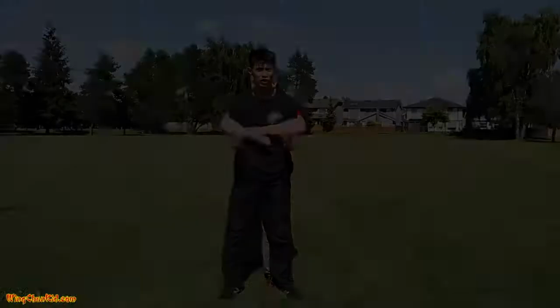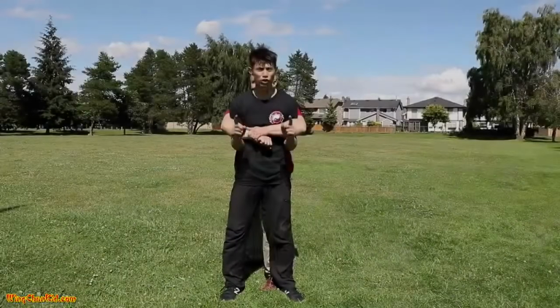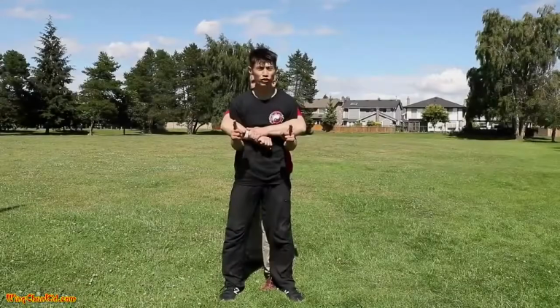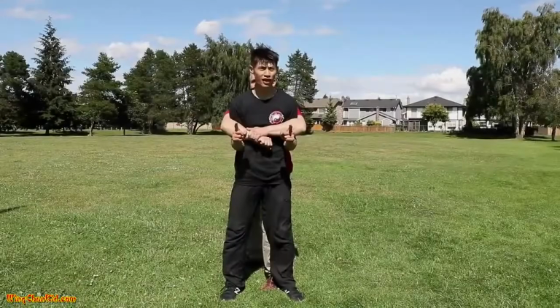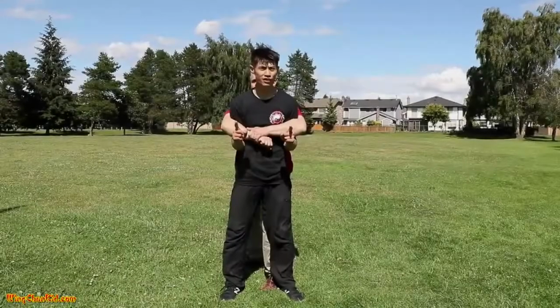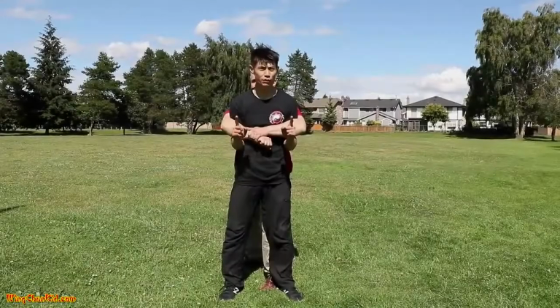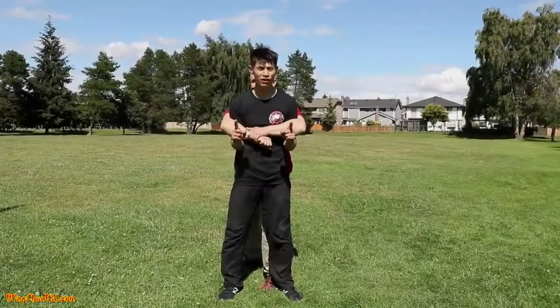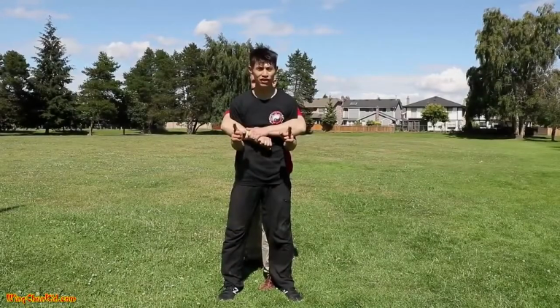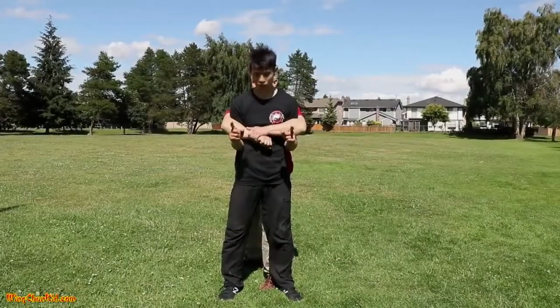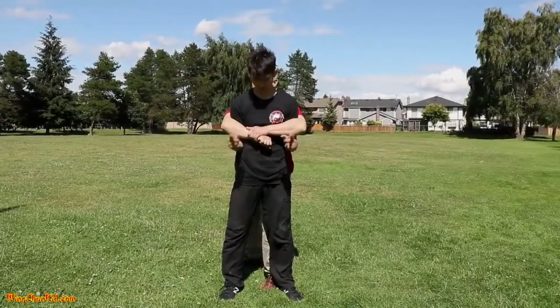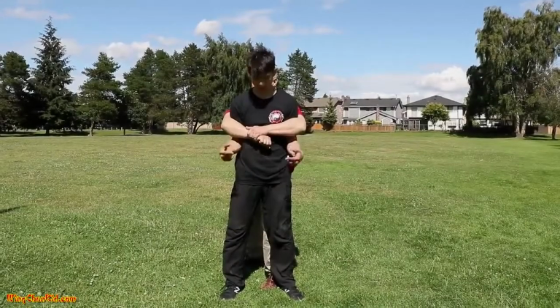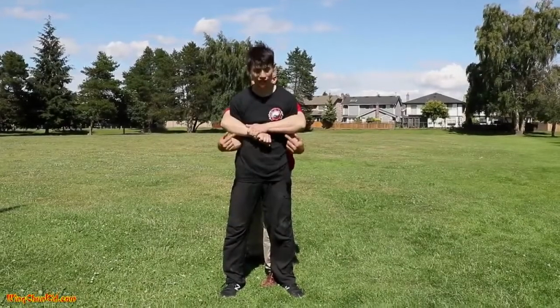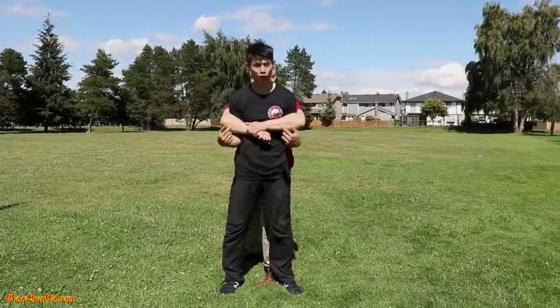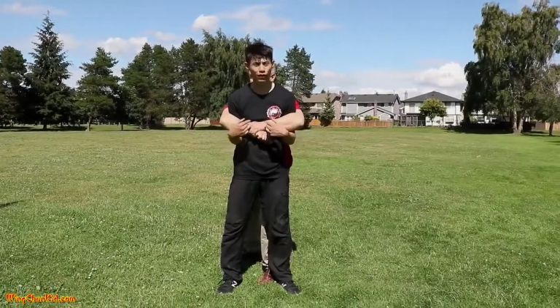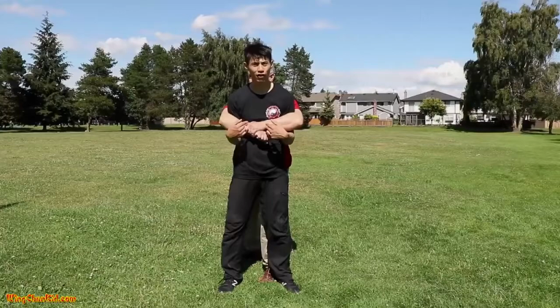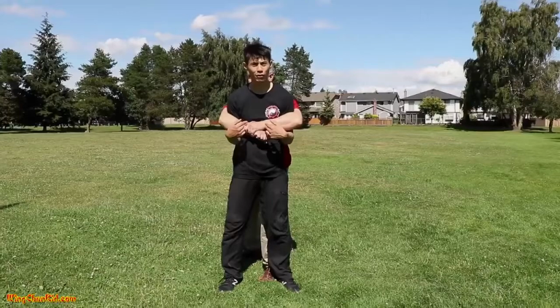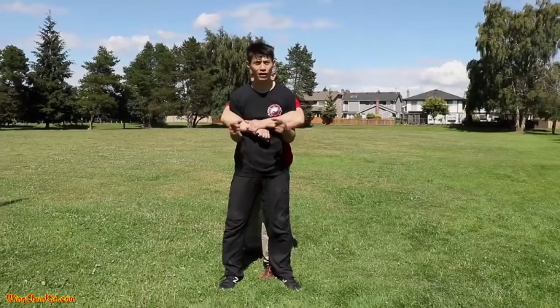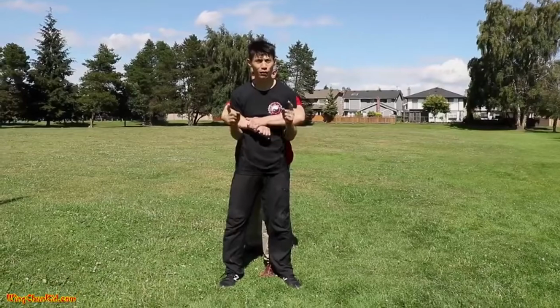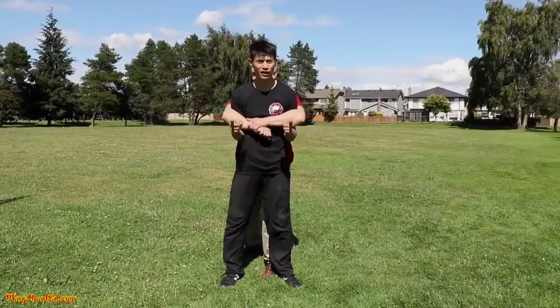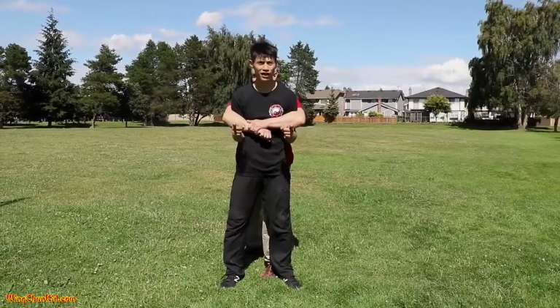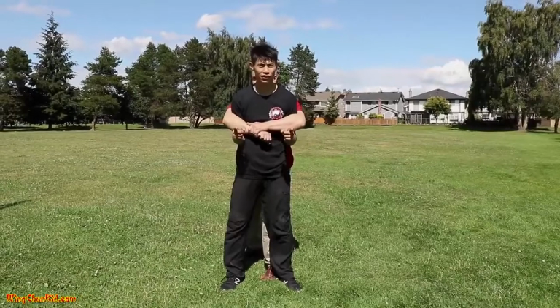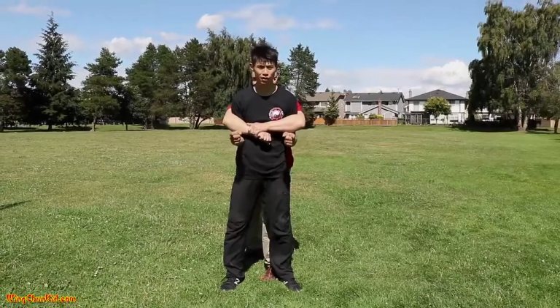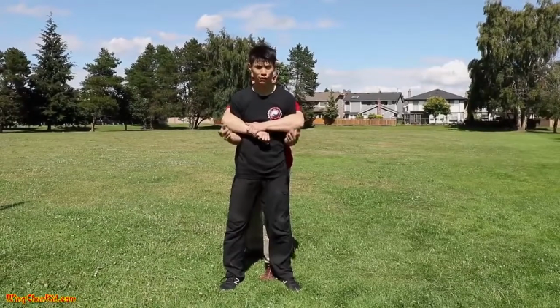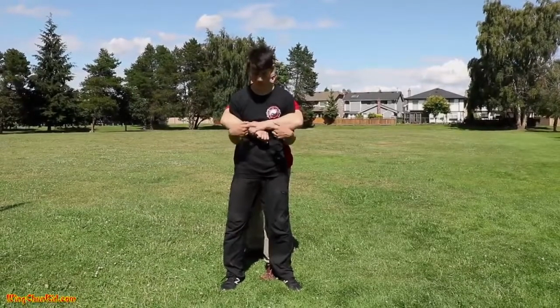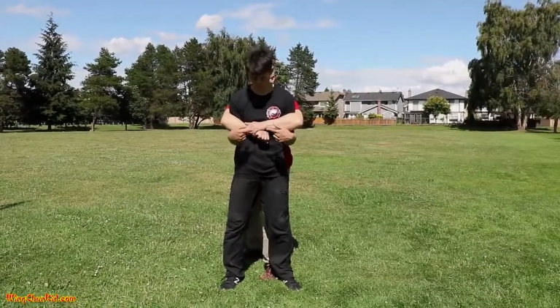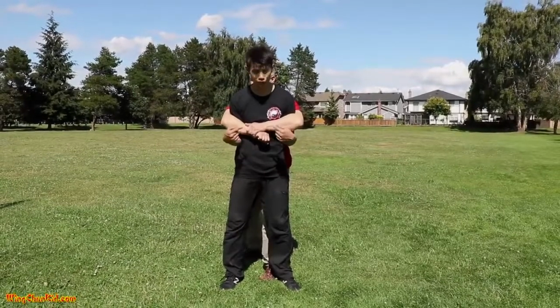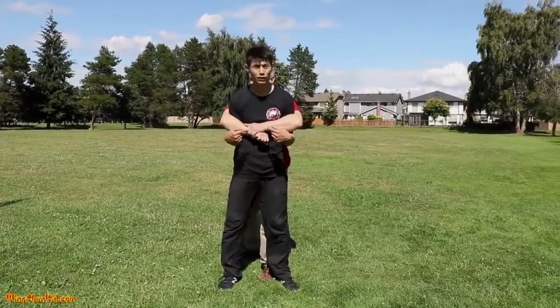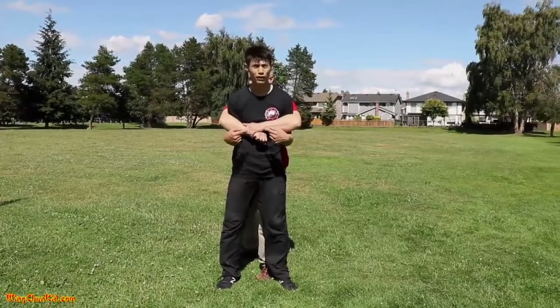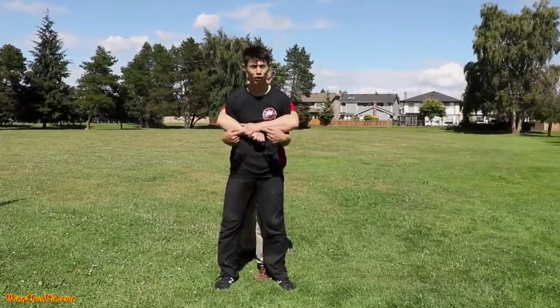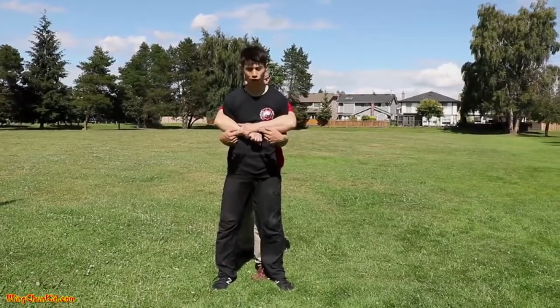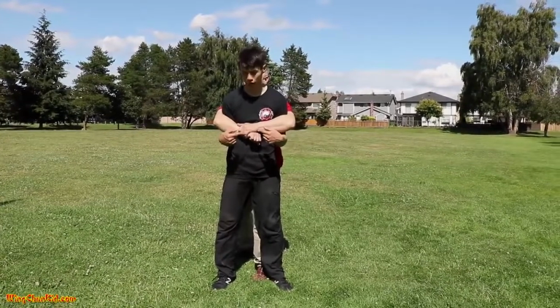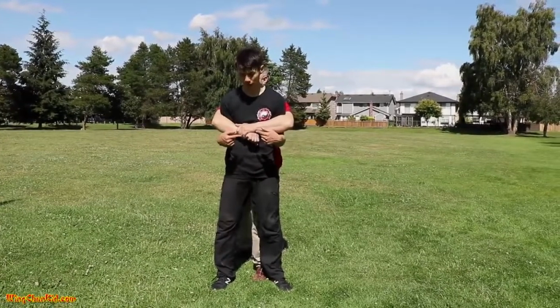There are two kinds of bear hugs in general — one that's over the arm and one that's under the arm. First, we're going to do the one over the arm.